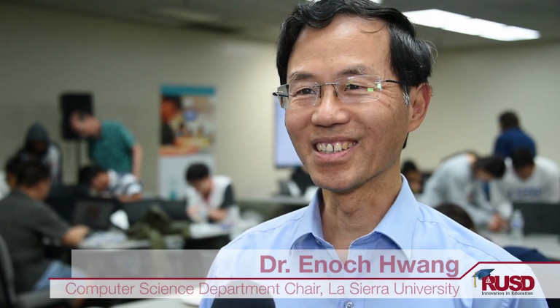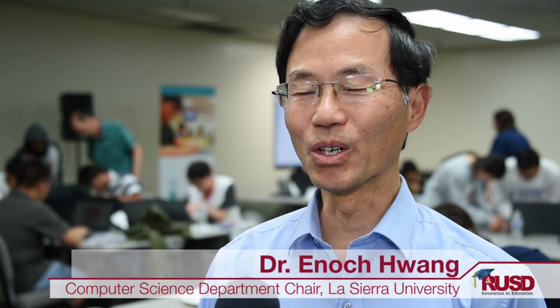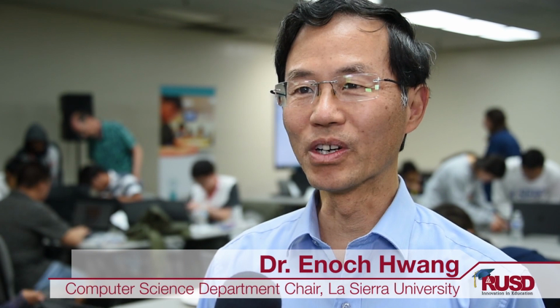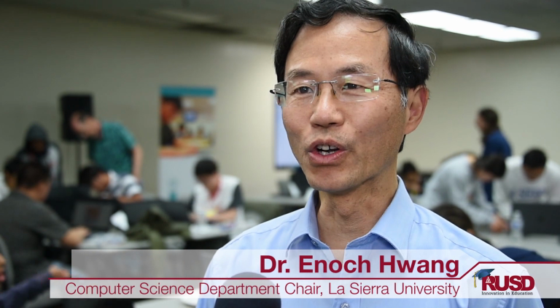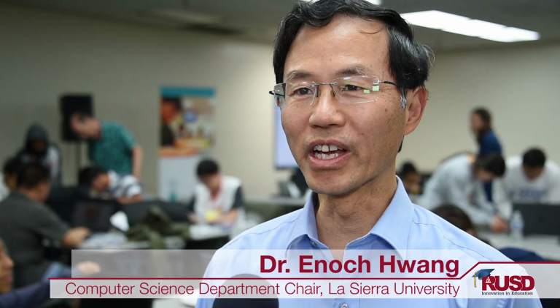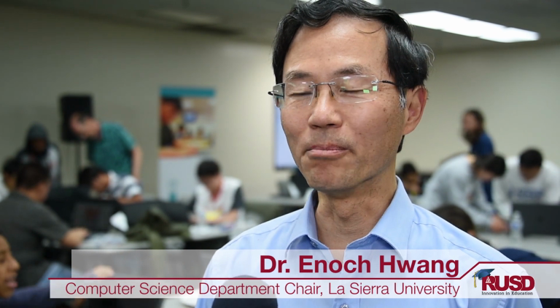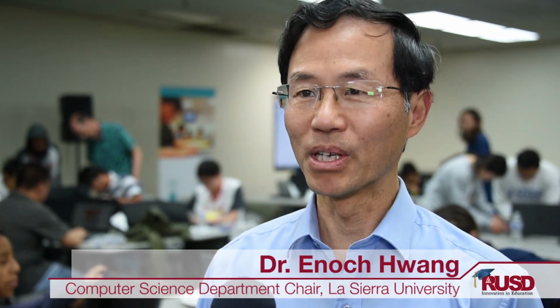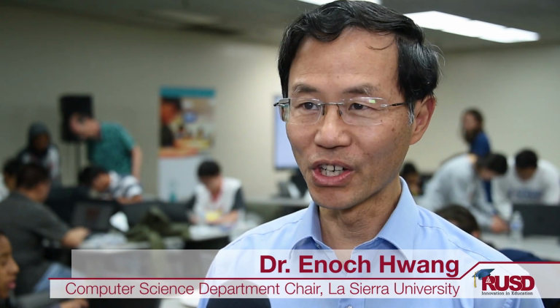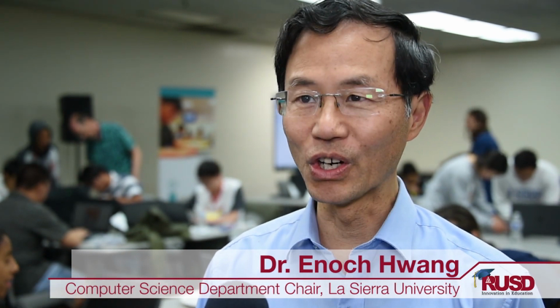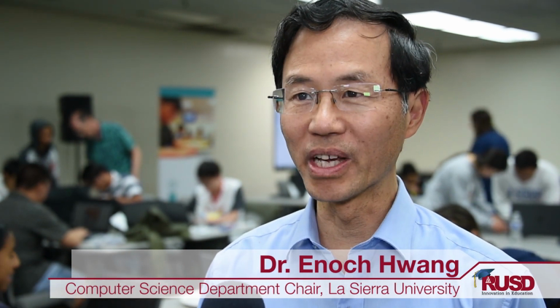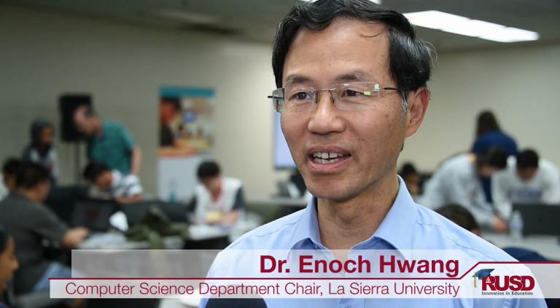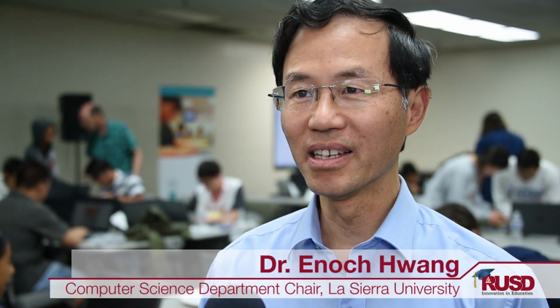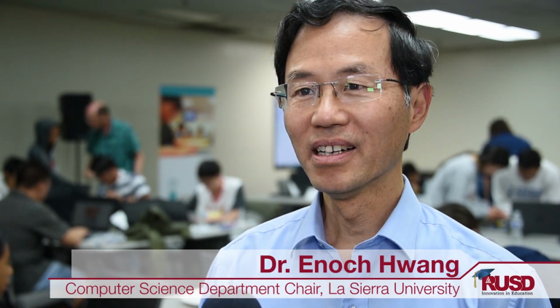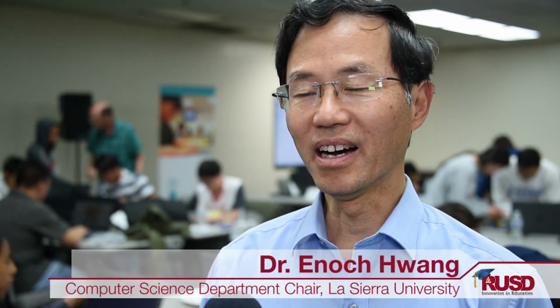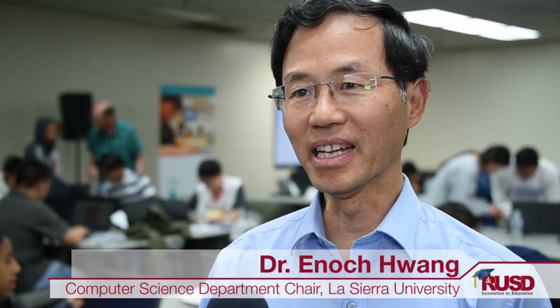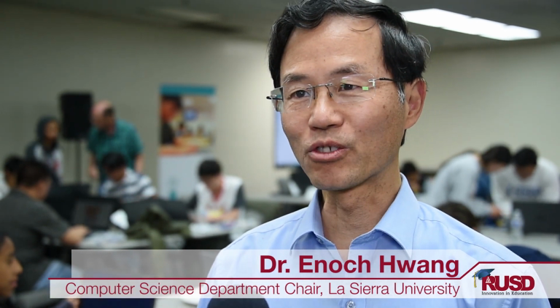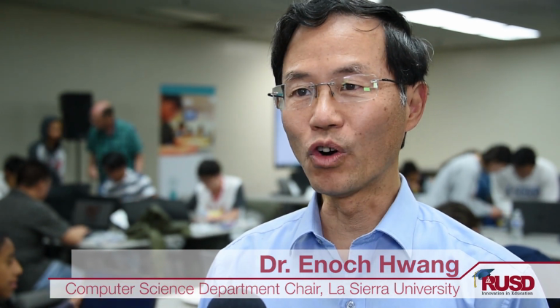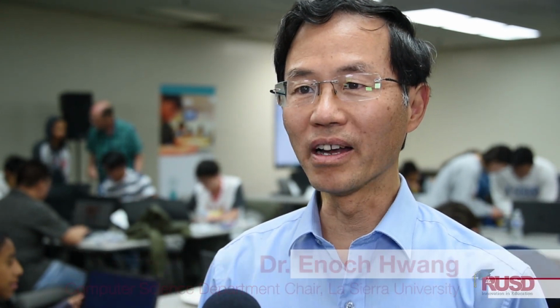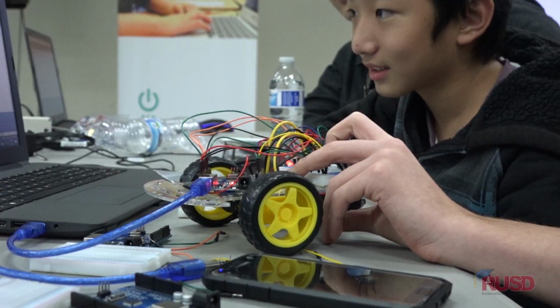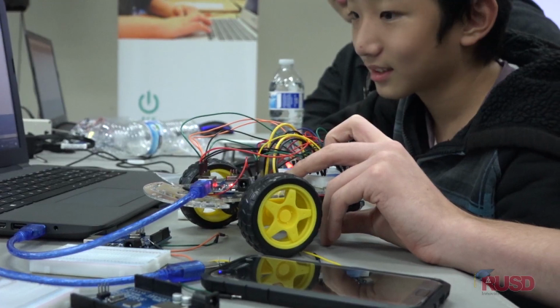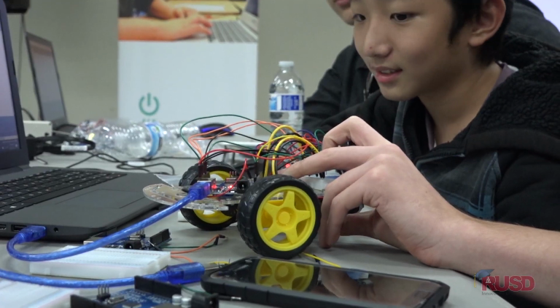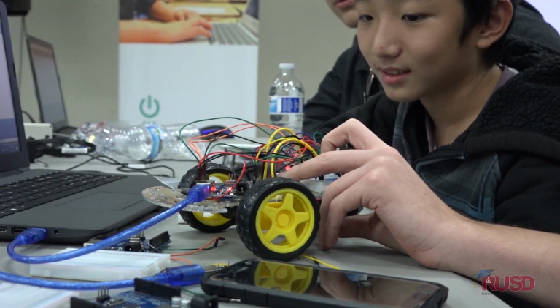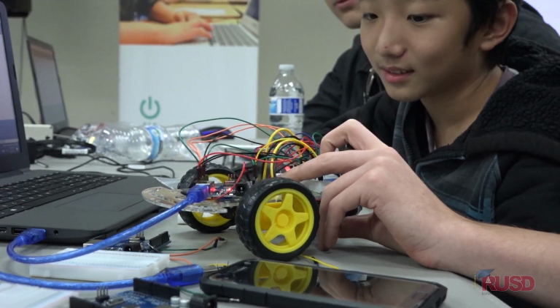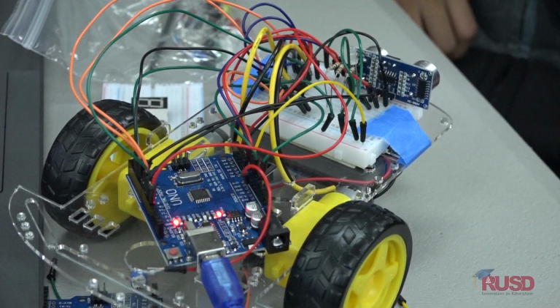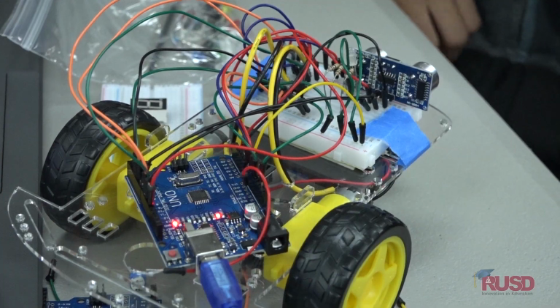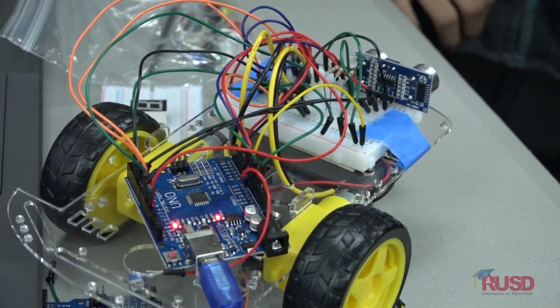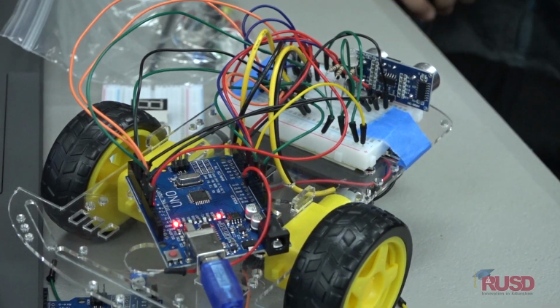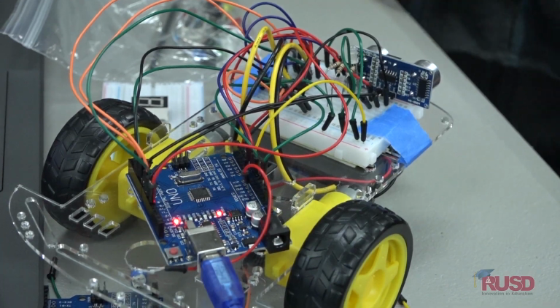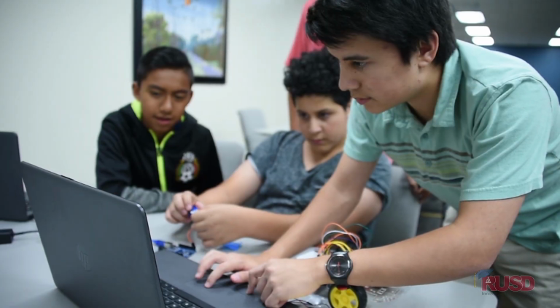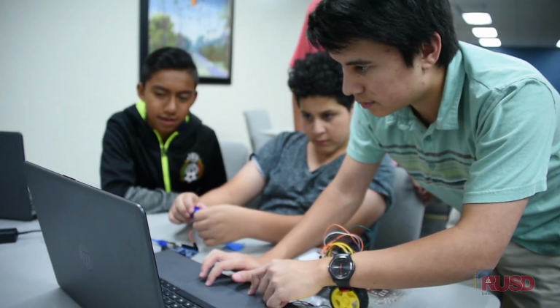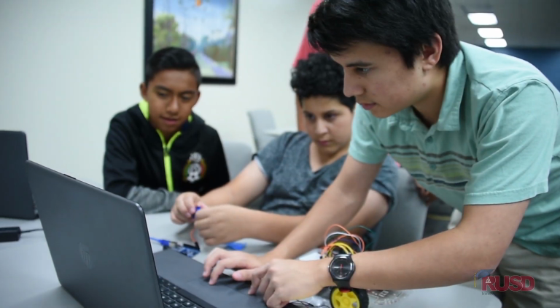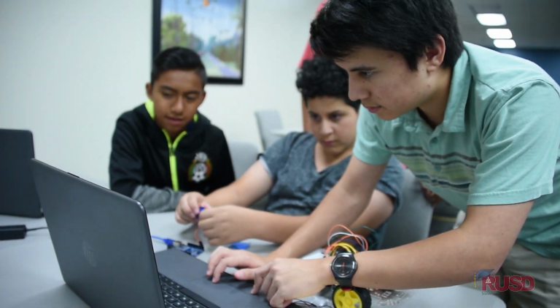So we're learning computer coding, electronics, and learning how to program a microprocessor.